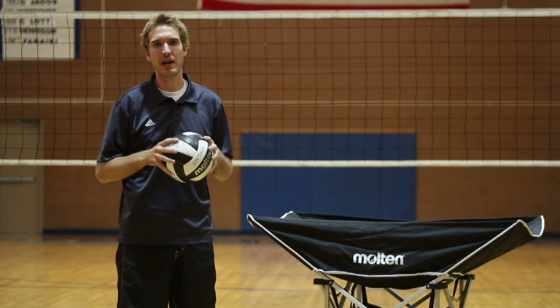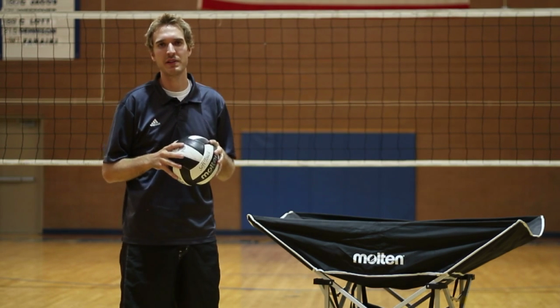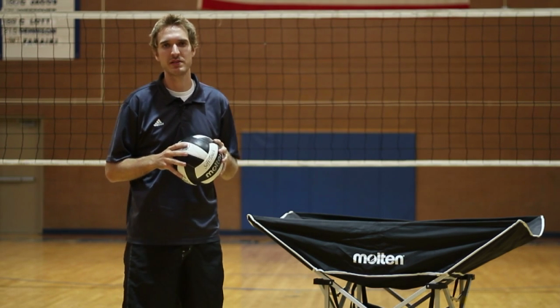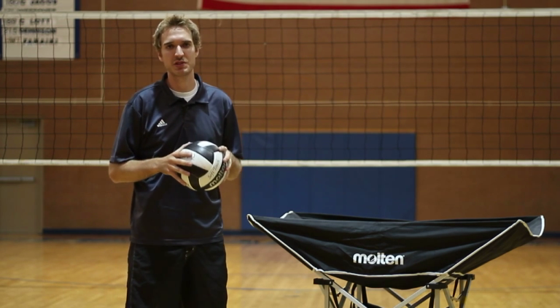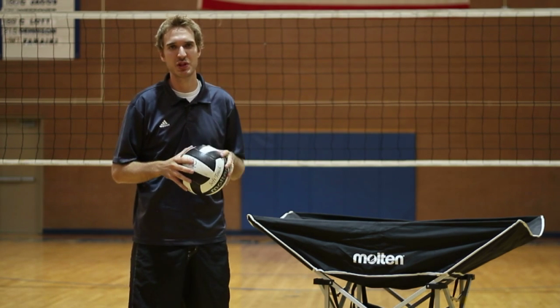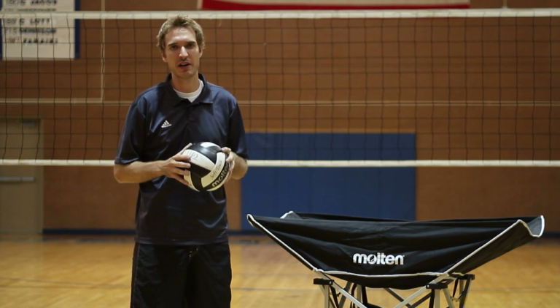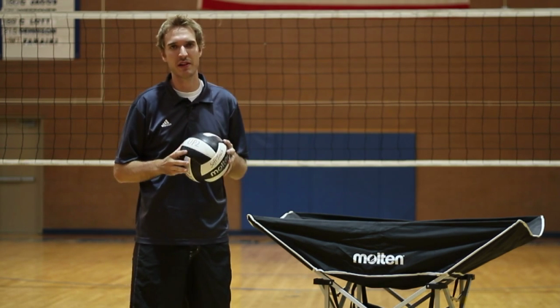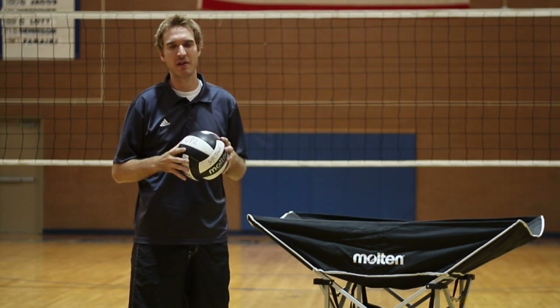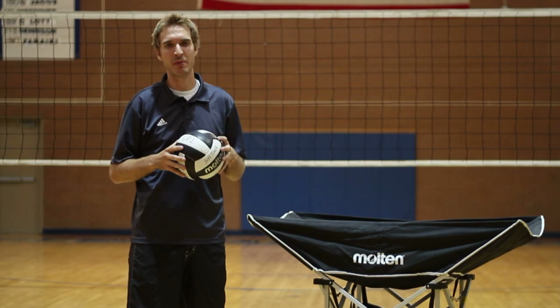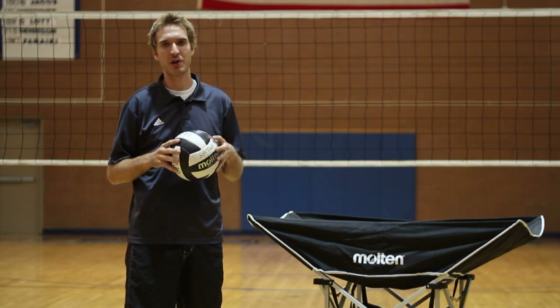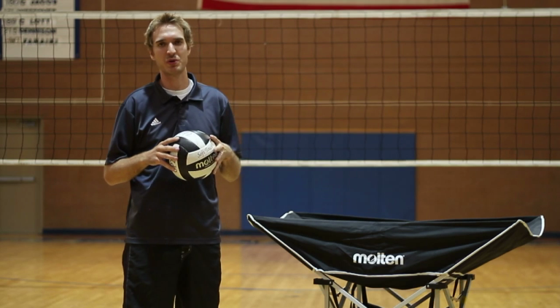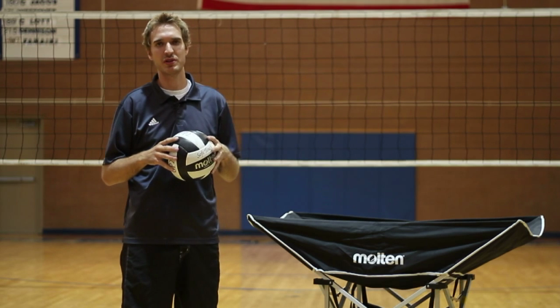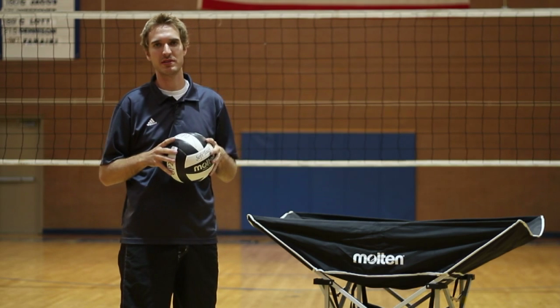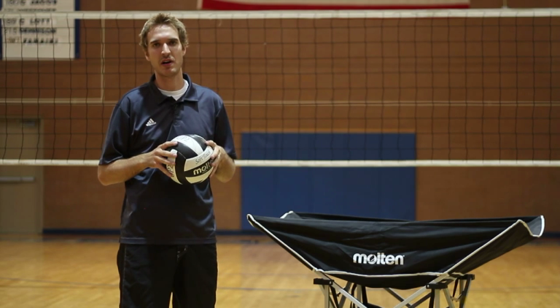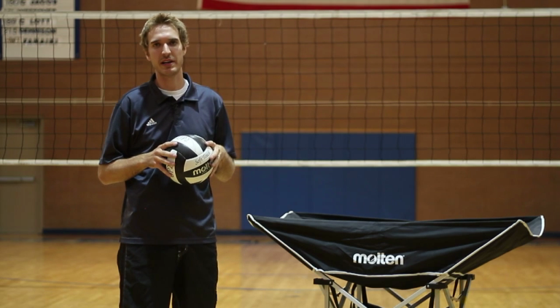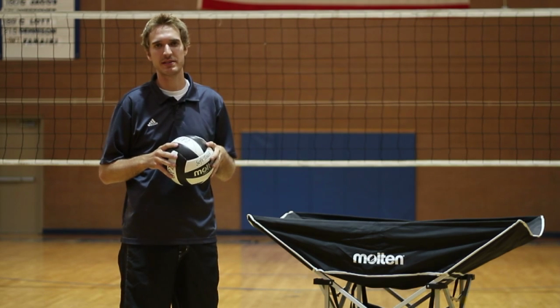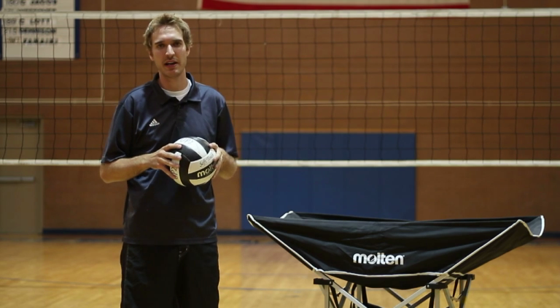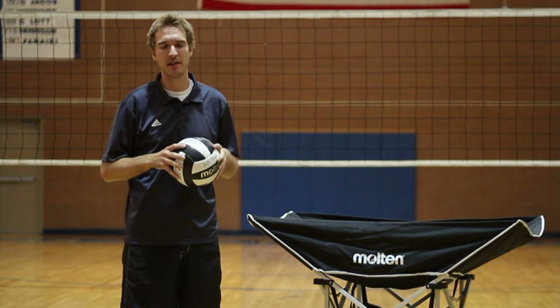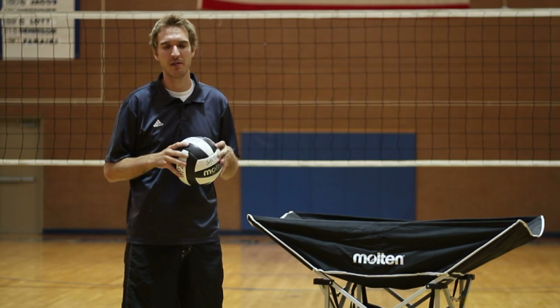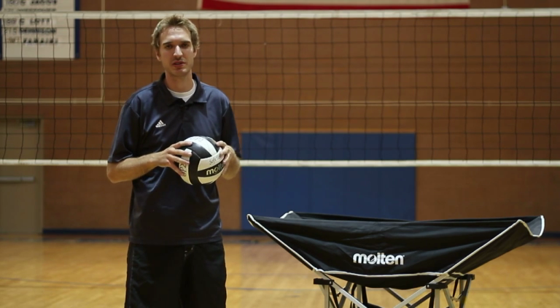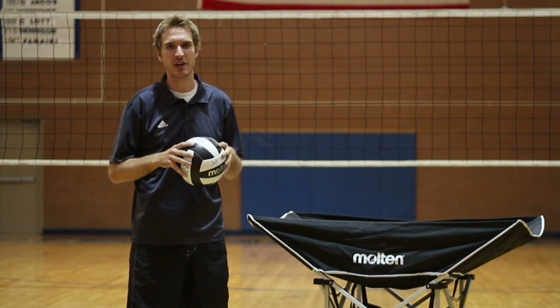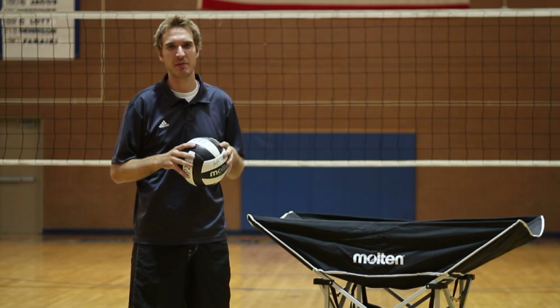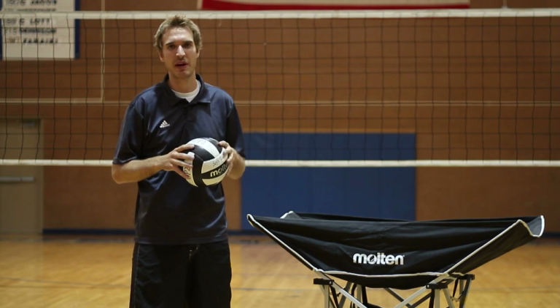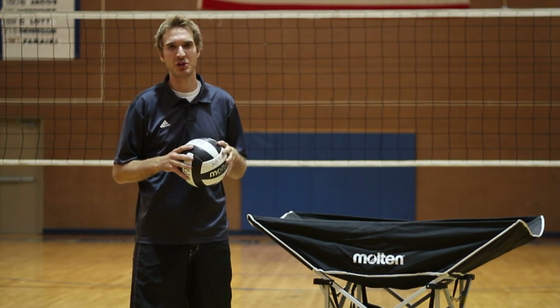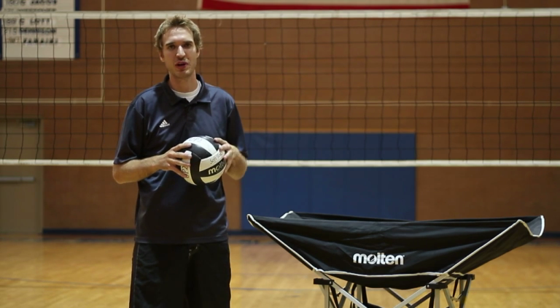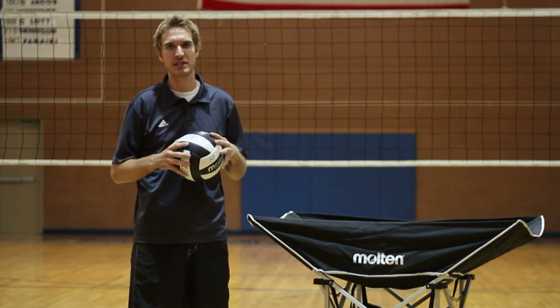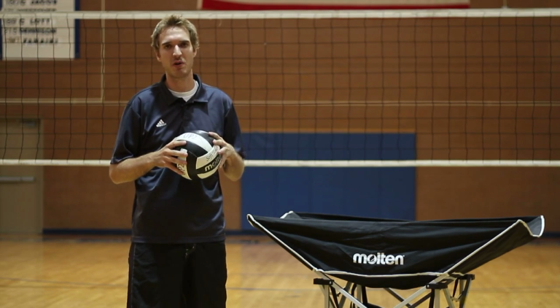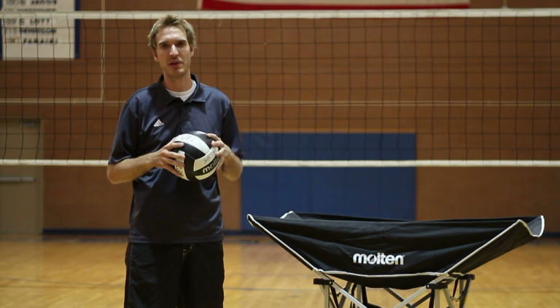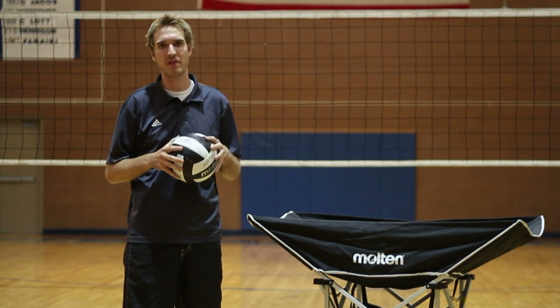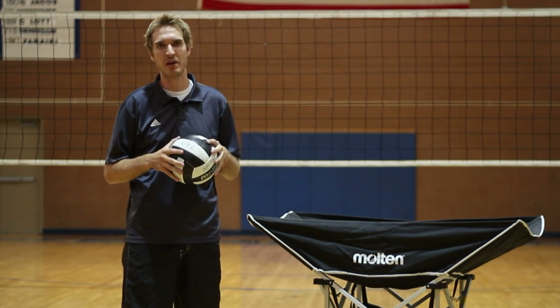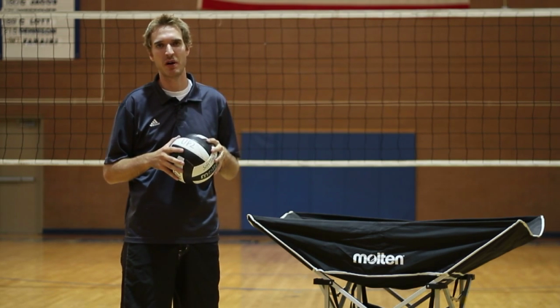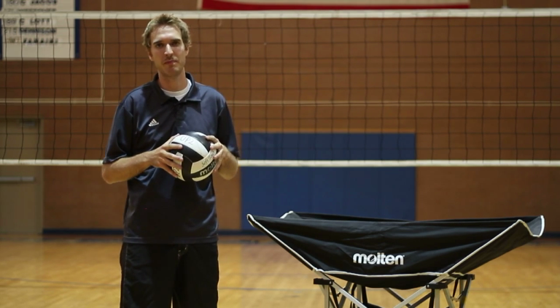Again, this is Johnny Mealy, volleyball coach in Salt Lake City, and we just talked about how to dress while playing volleyball.